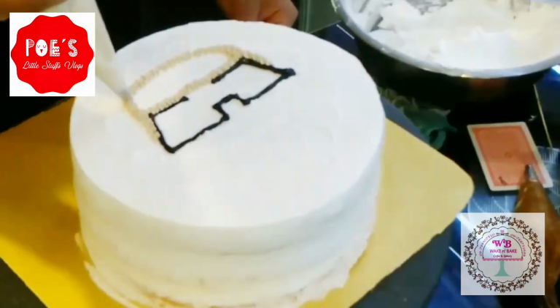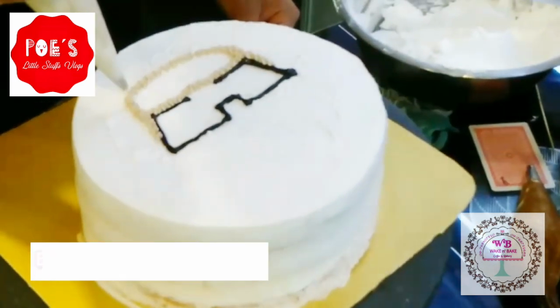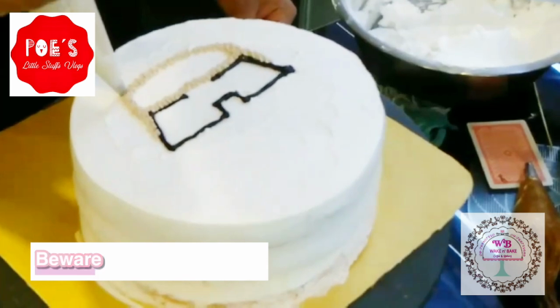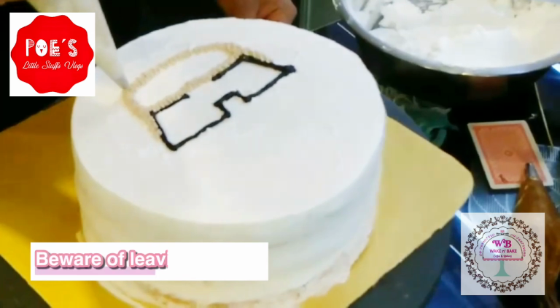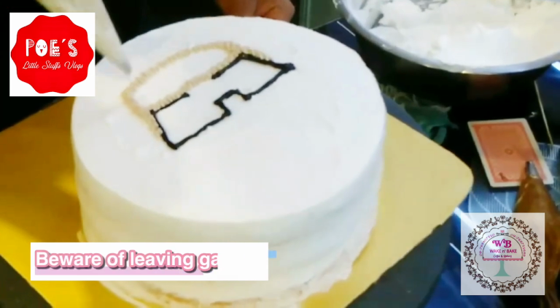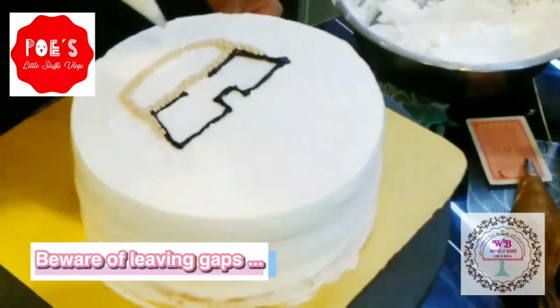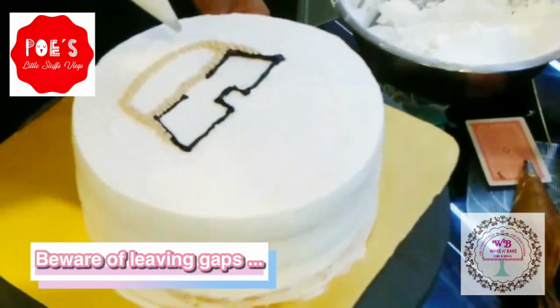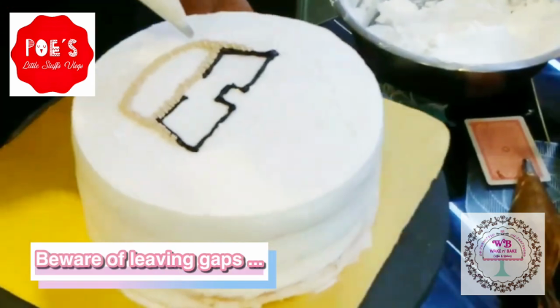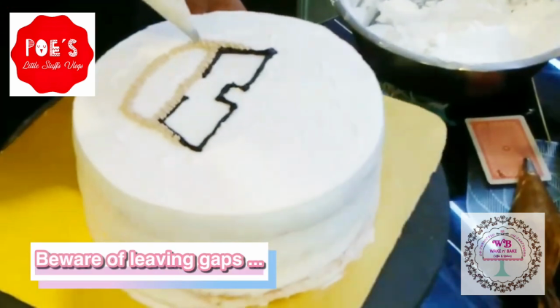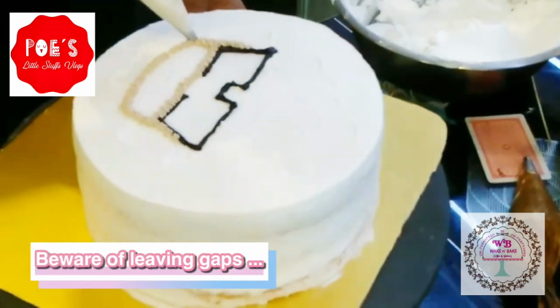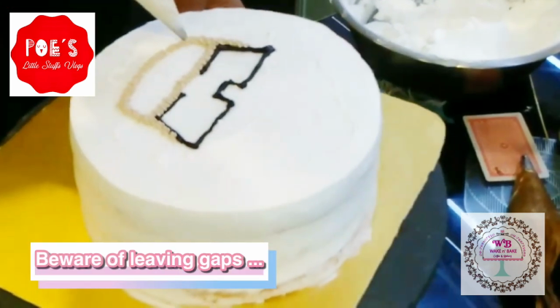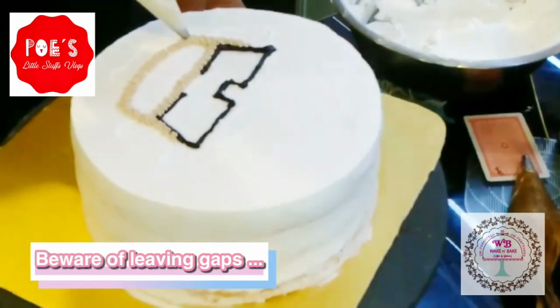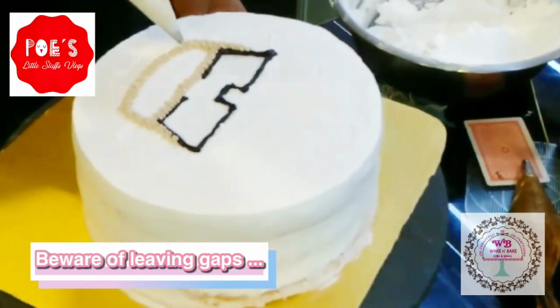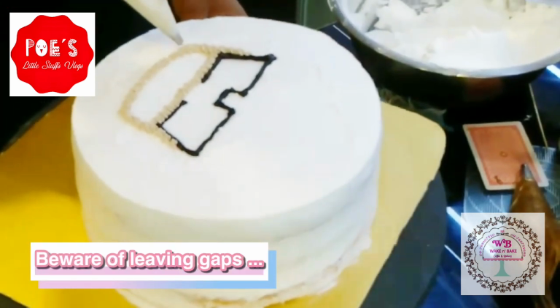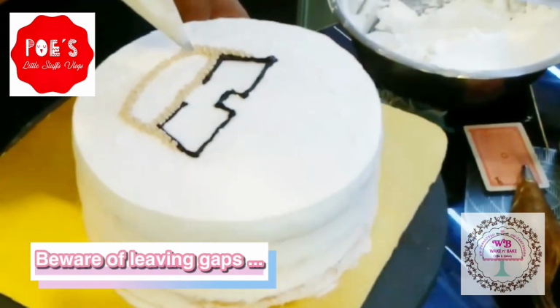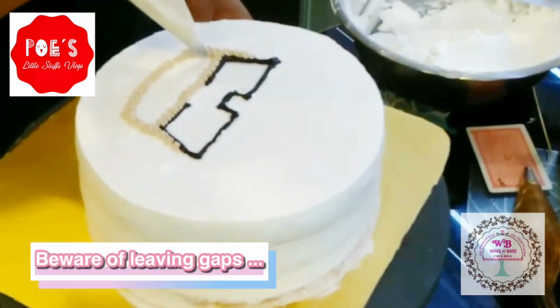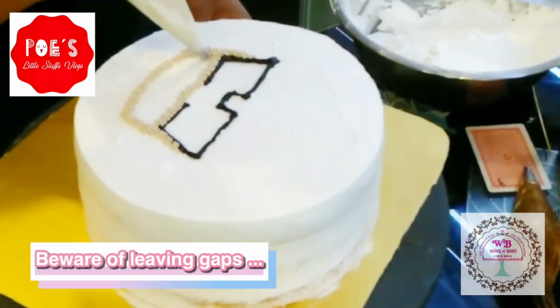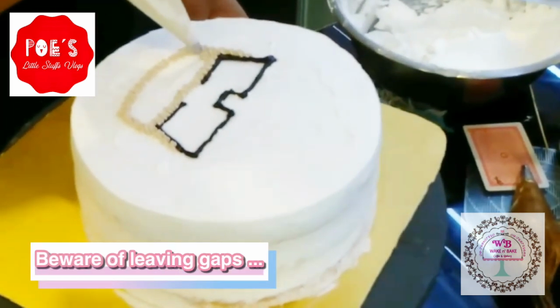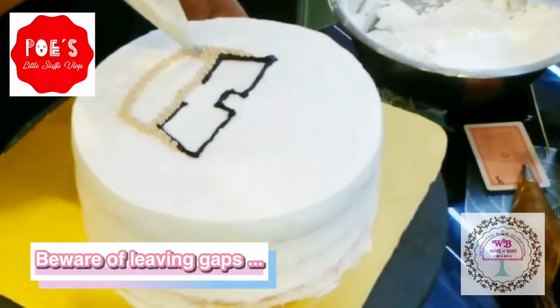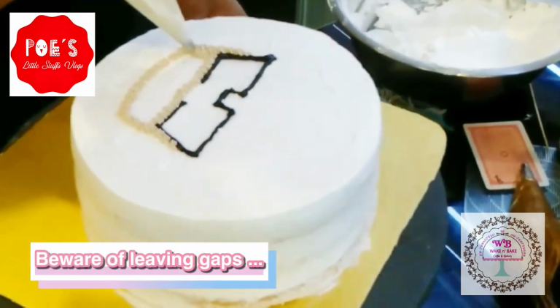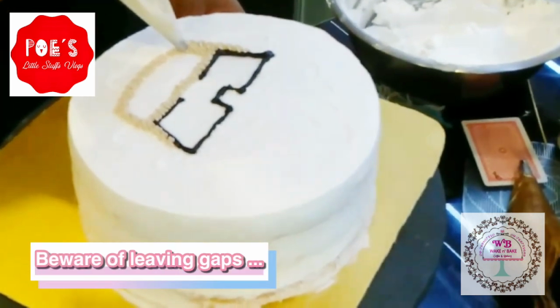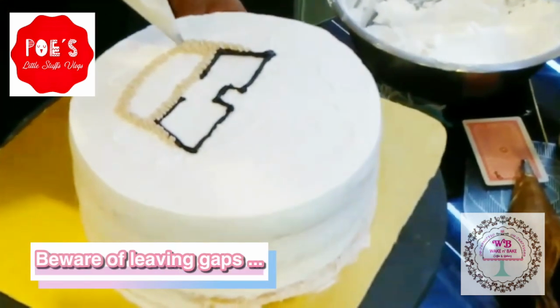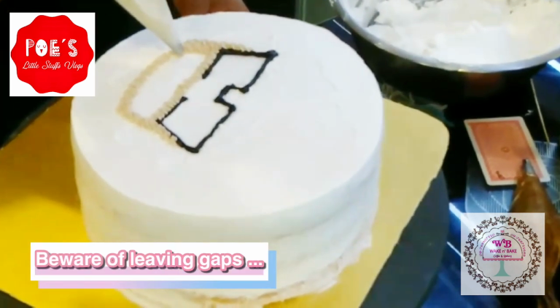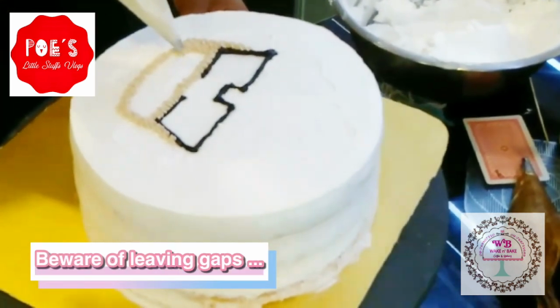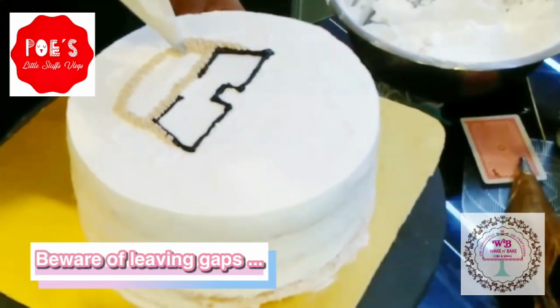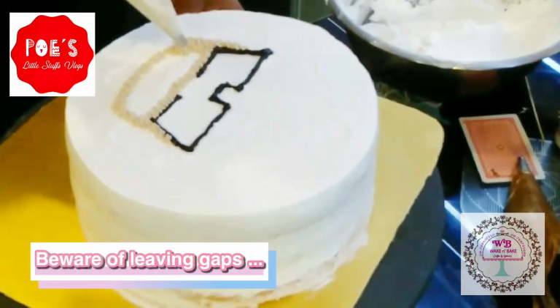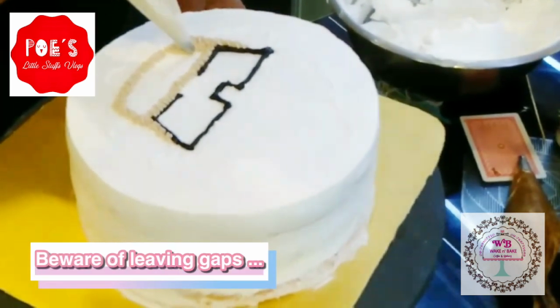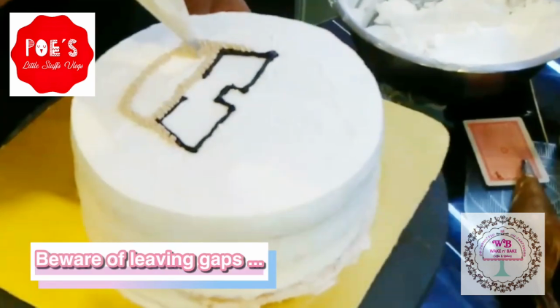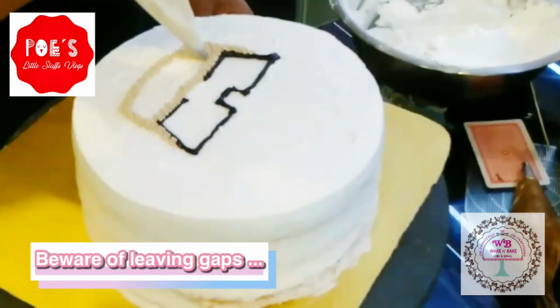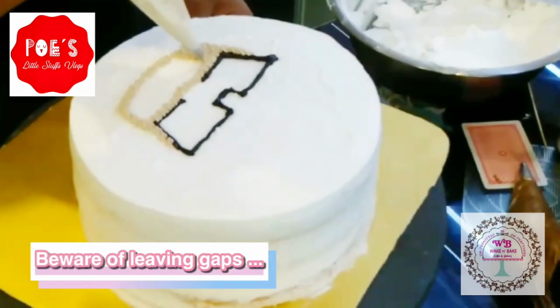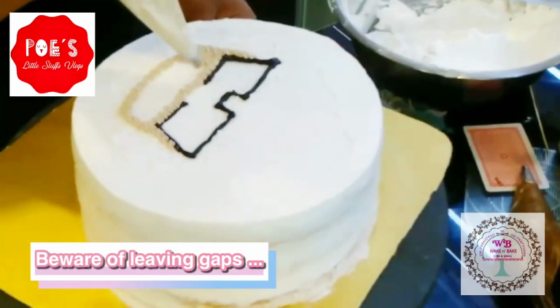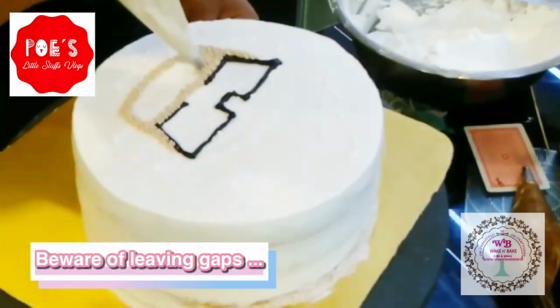Please take note not to leave any spaces and gaps when decorating.